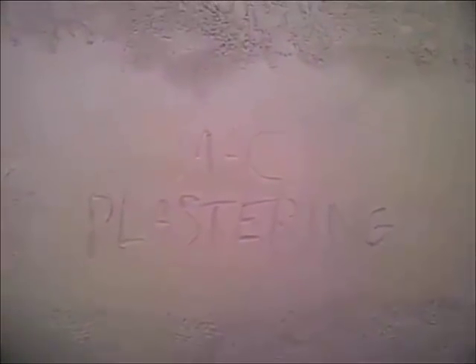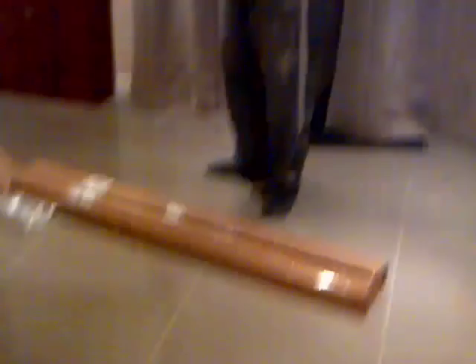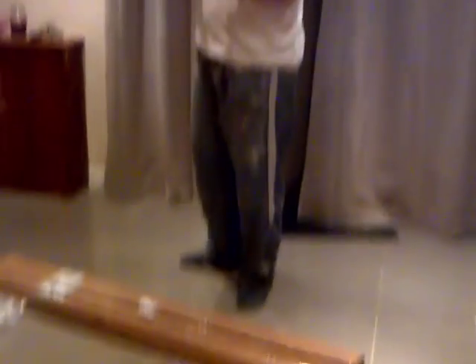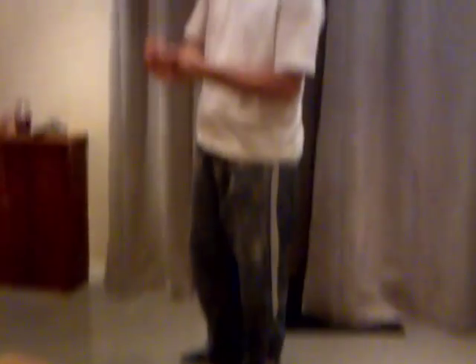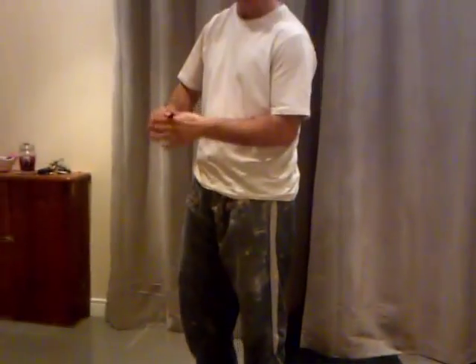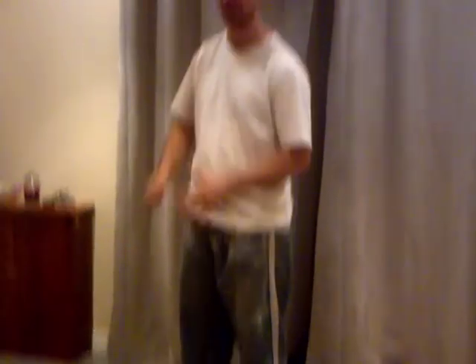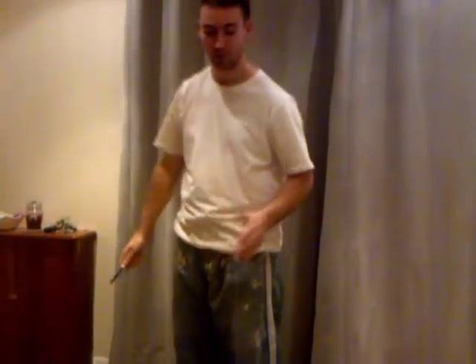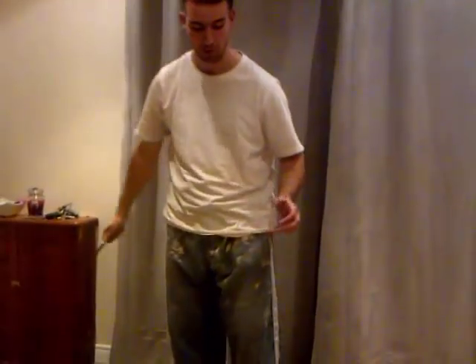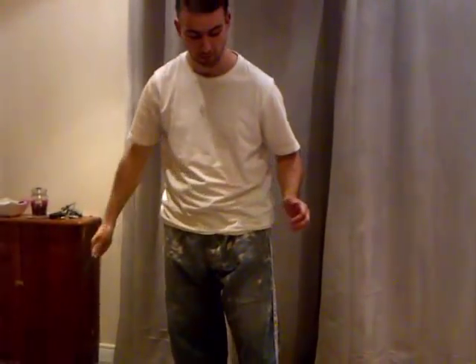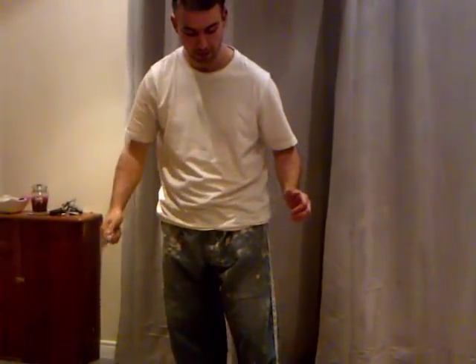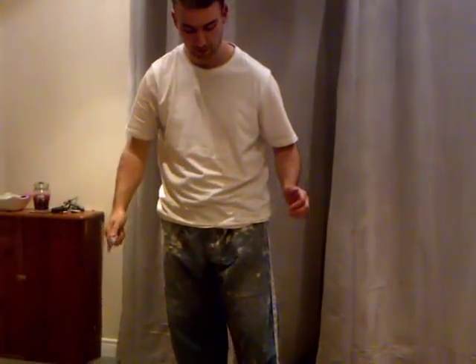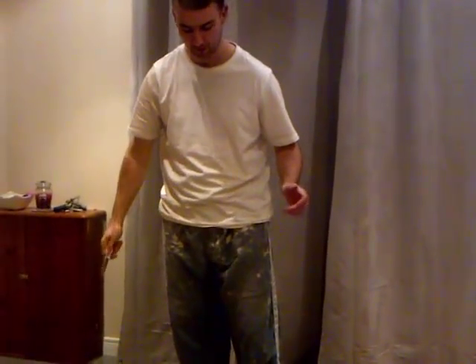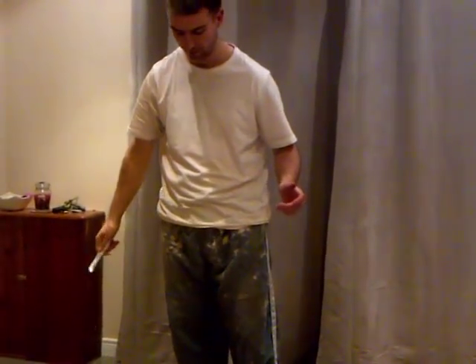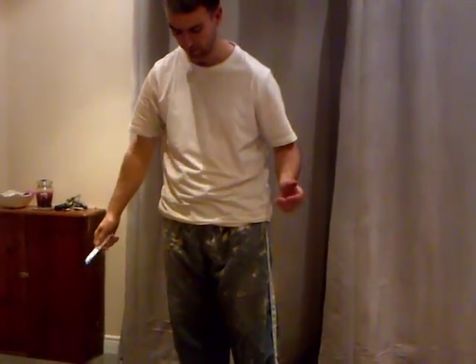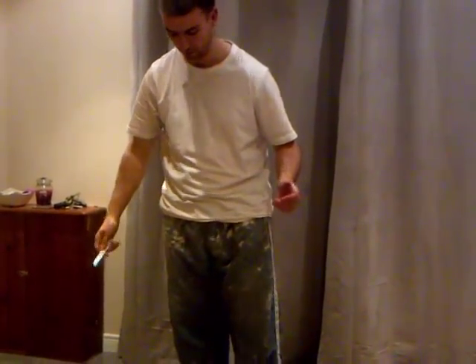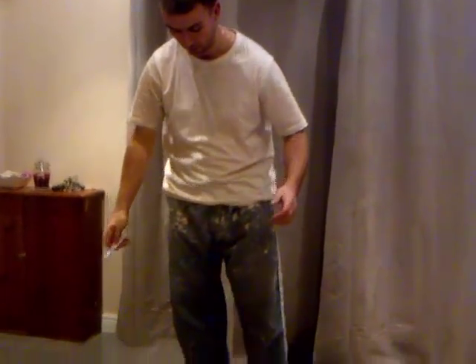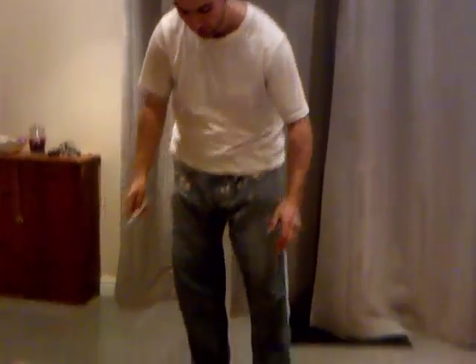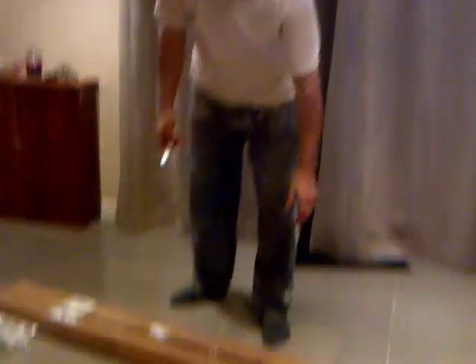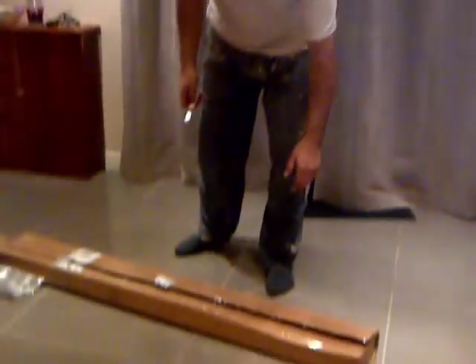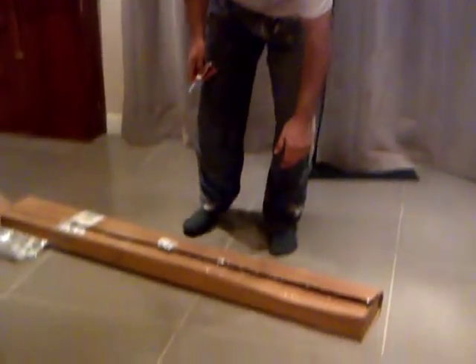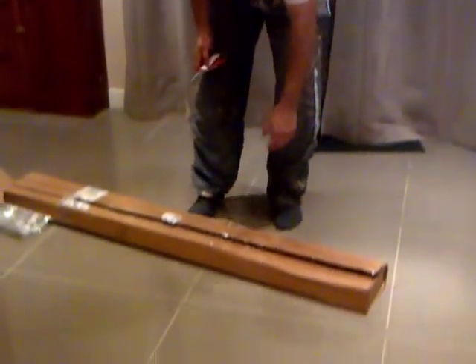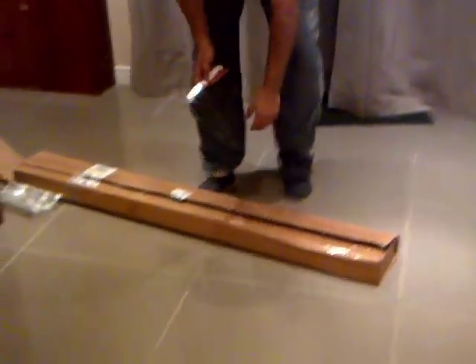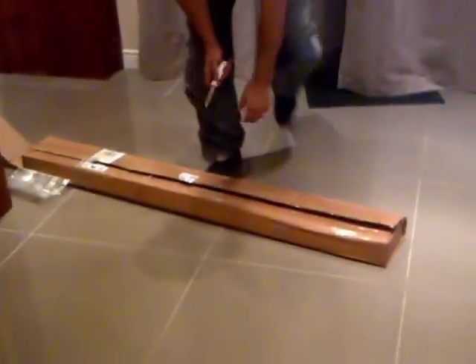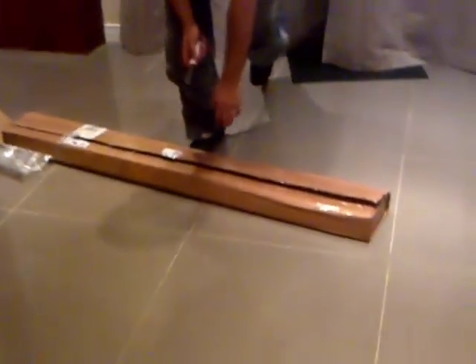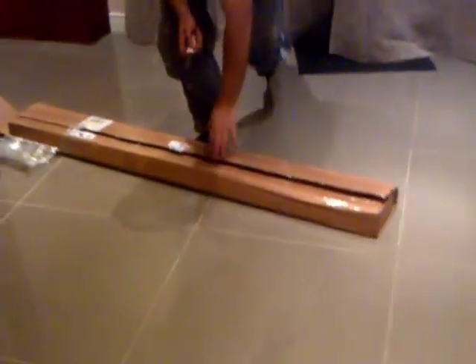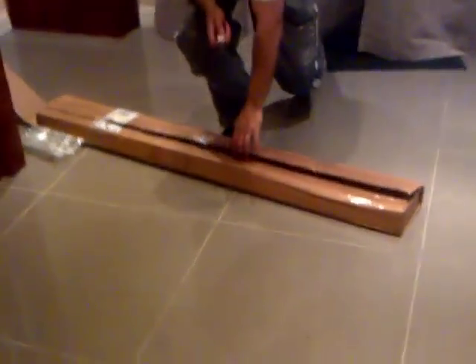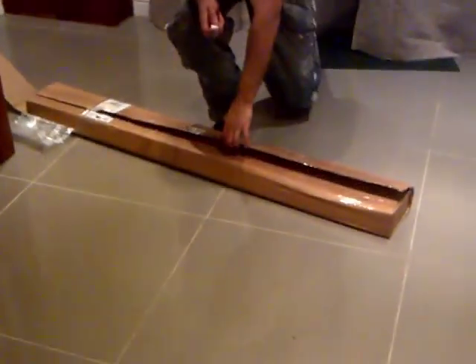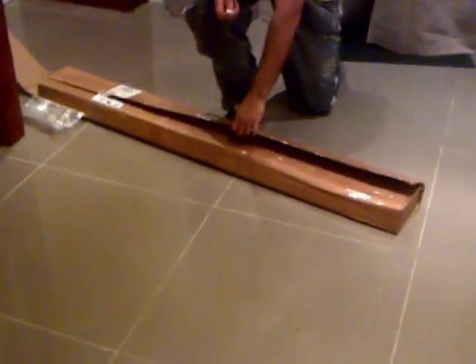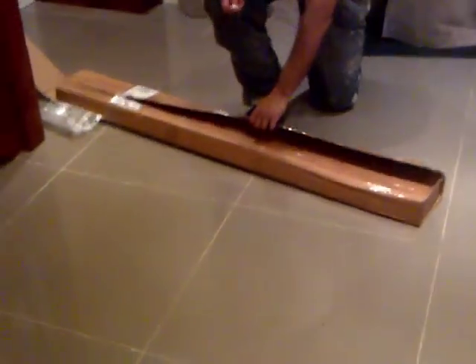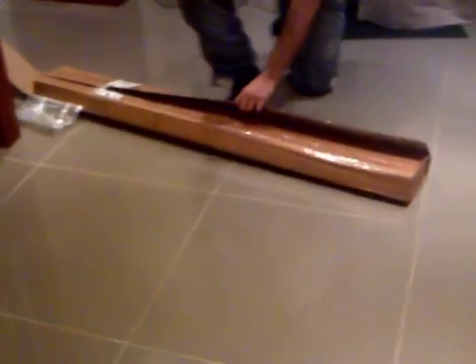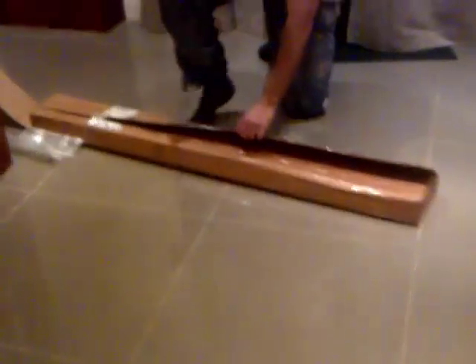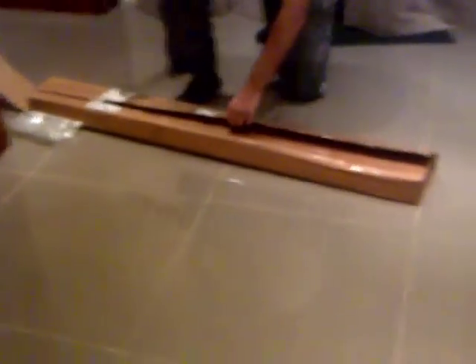Hello guys, welcome back. Another unboxing video for you. Some more tunes.